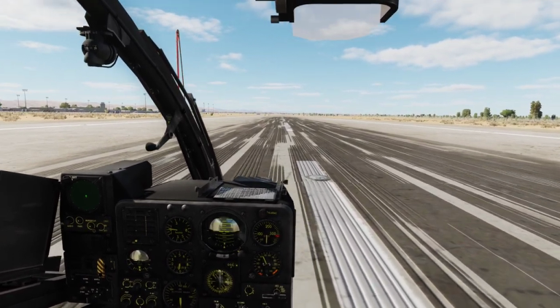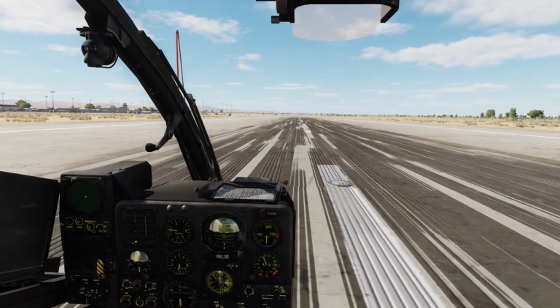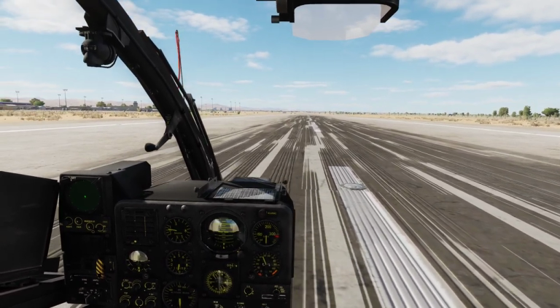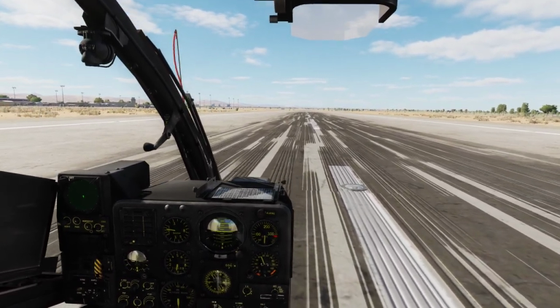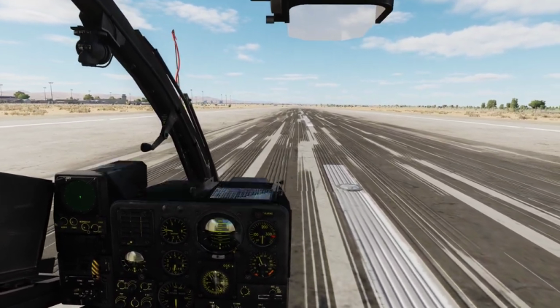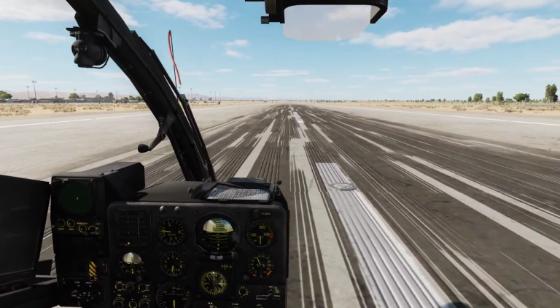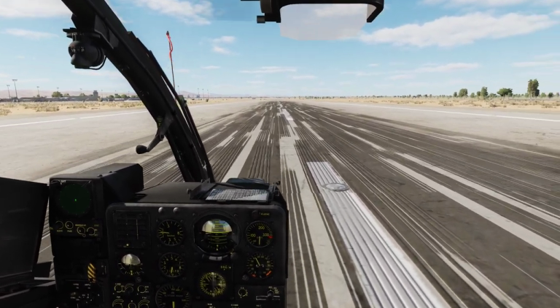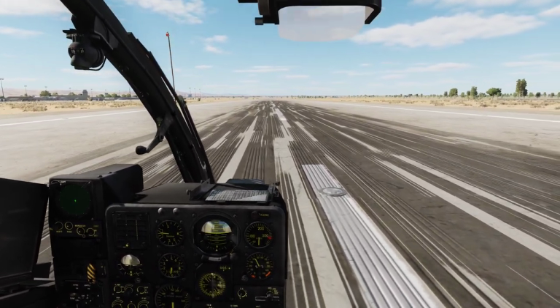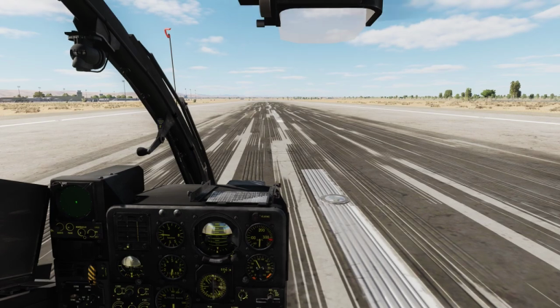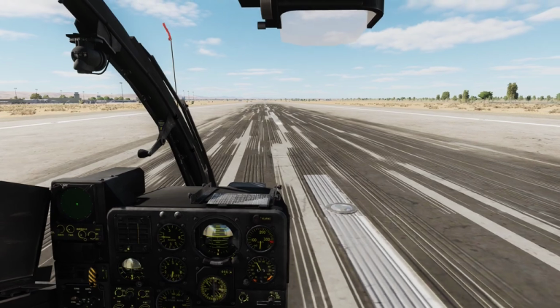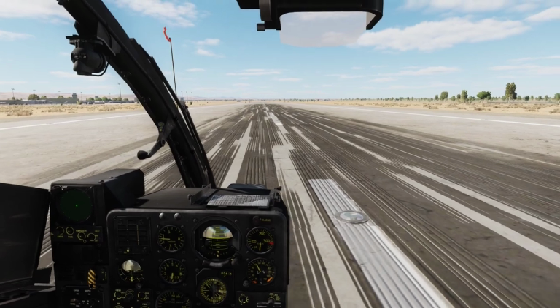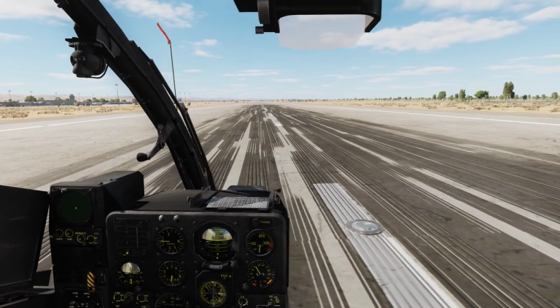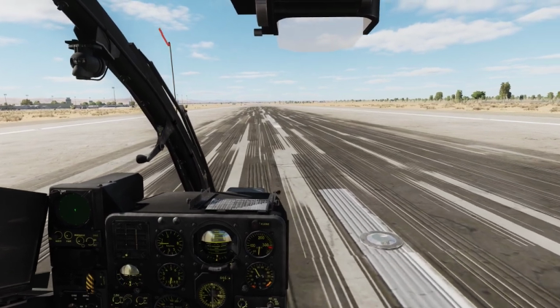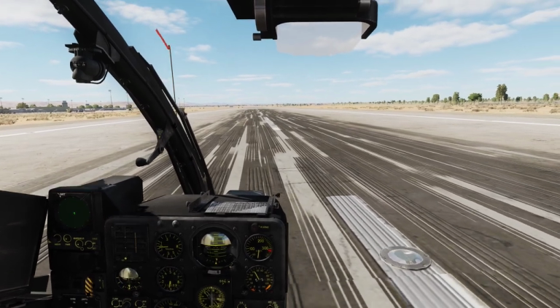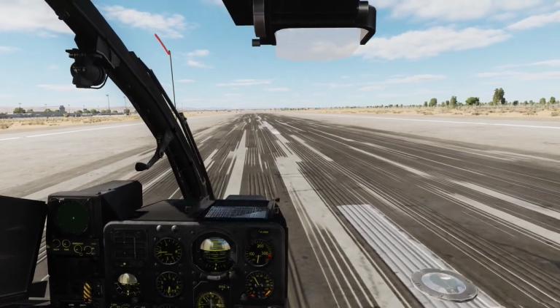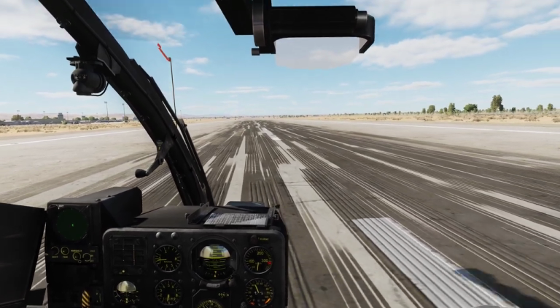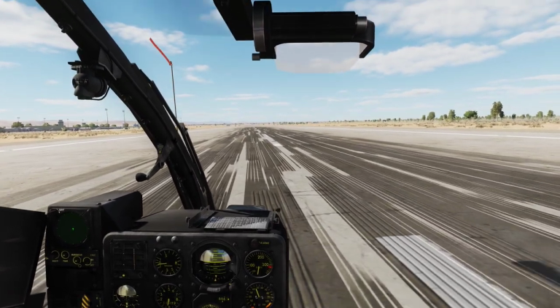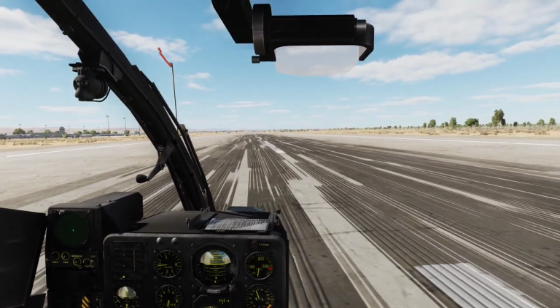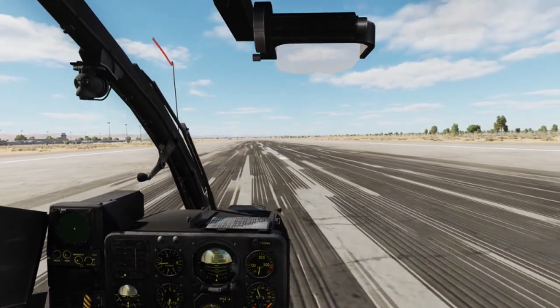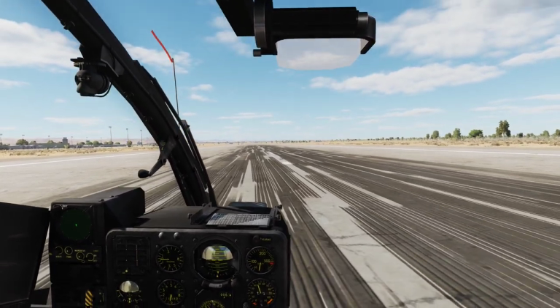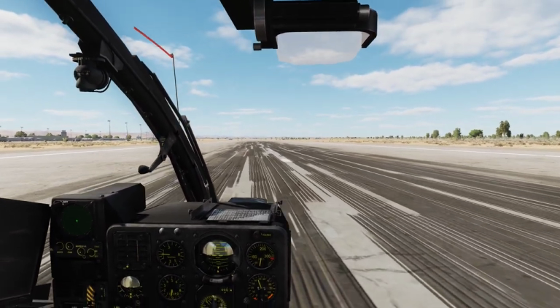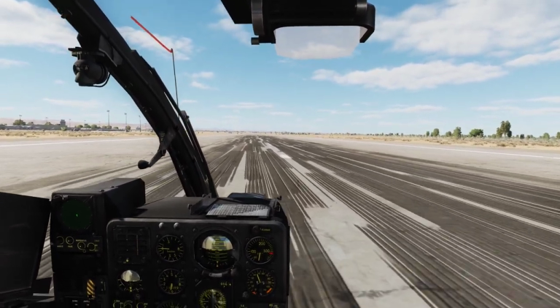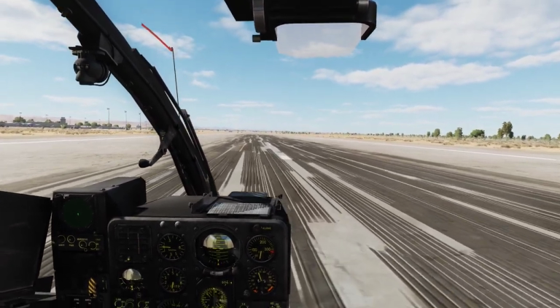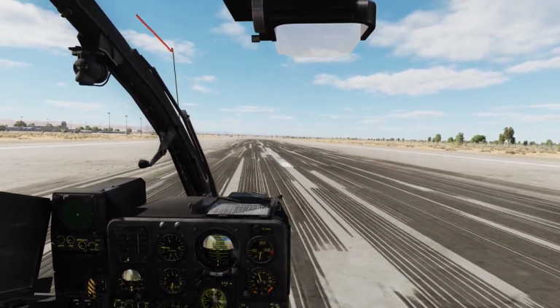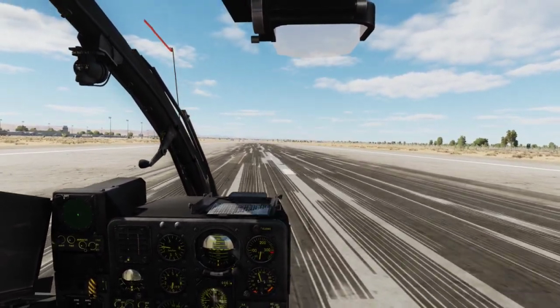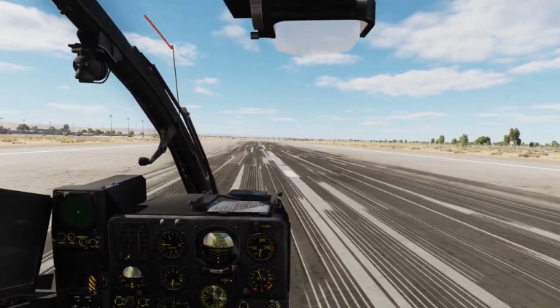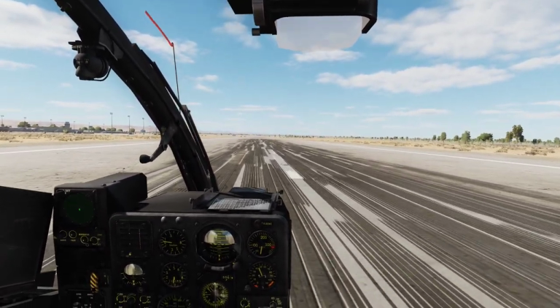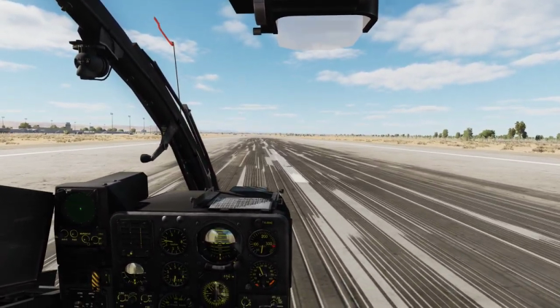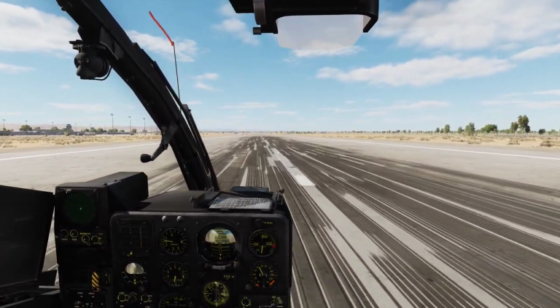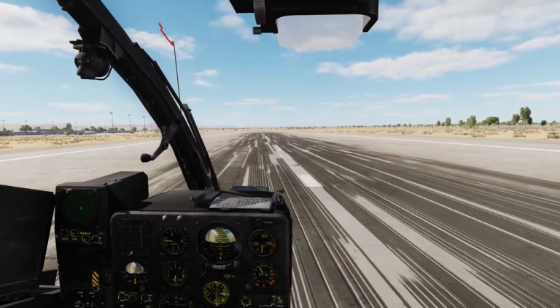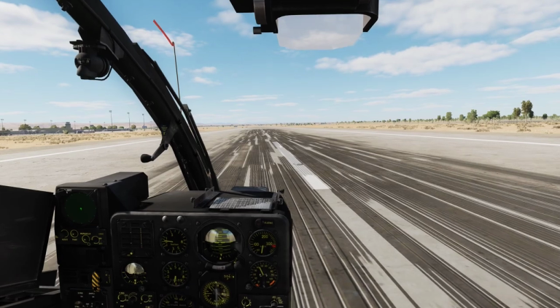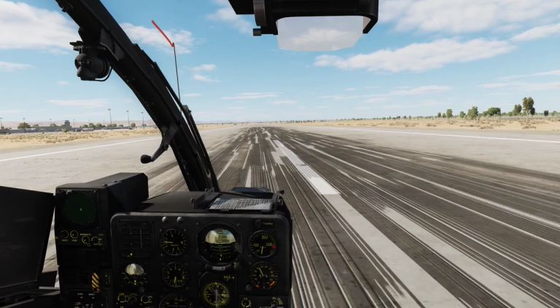Let's just taxi off the runway. And that is it for this video. Thank you all for watching, and I will see you in the next video.